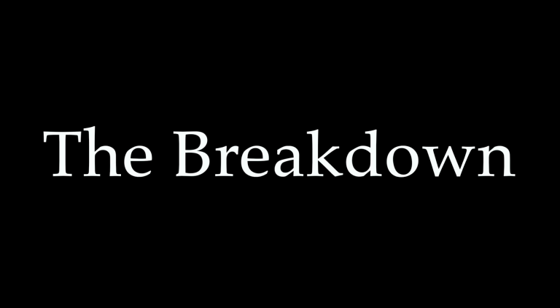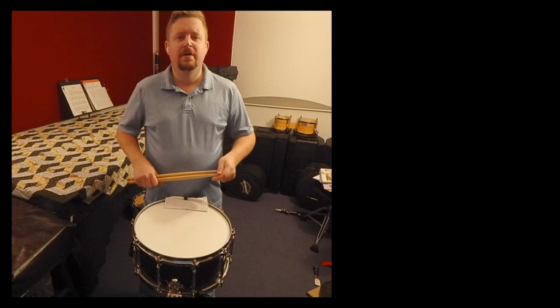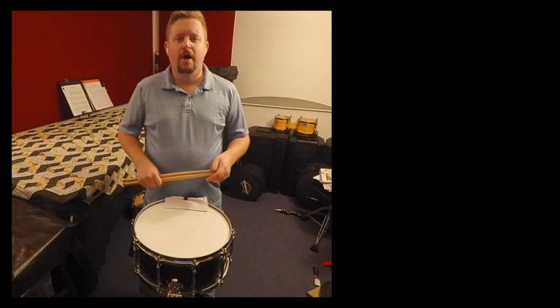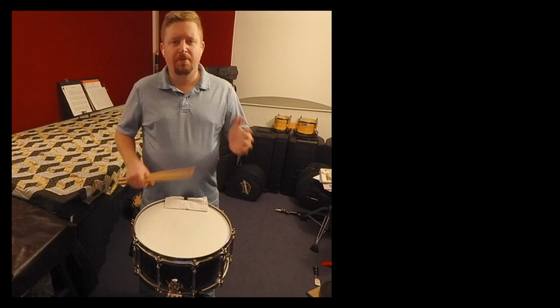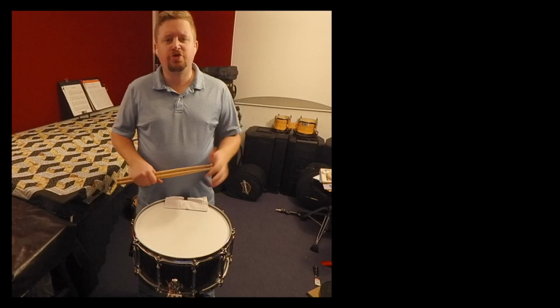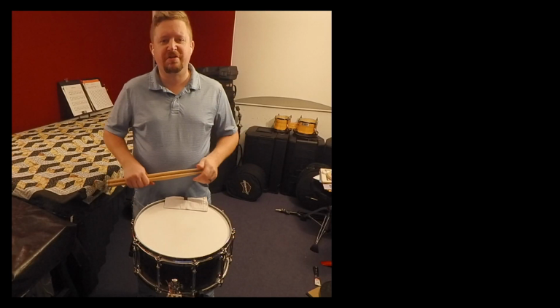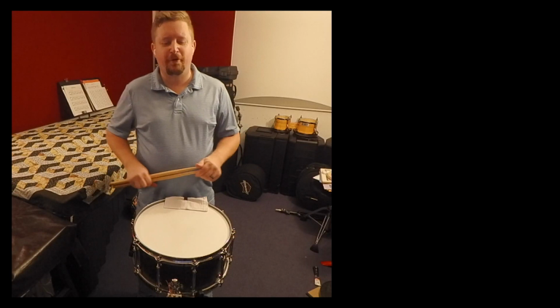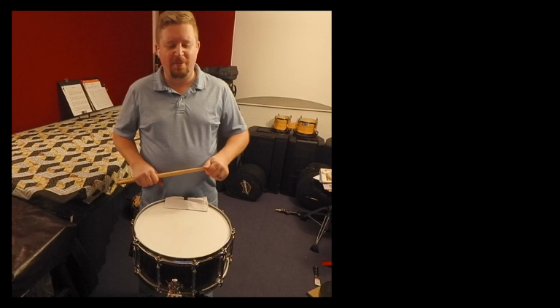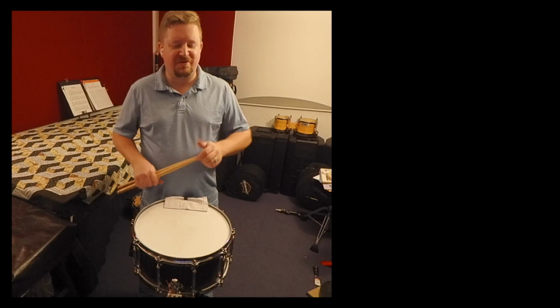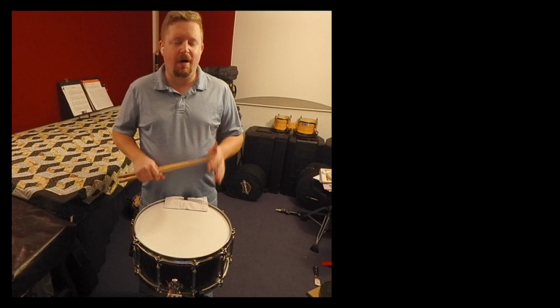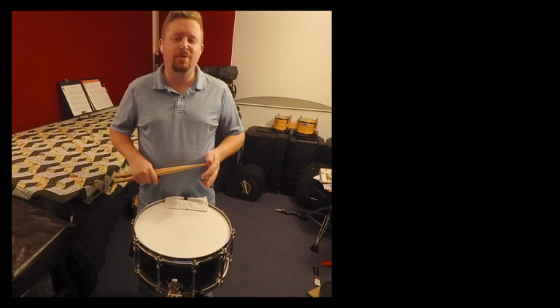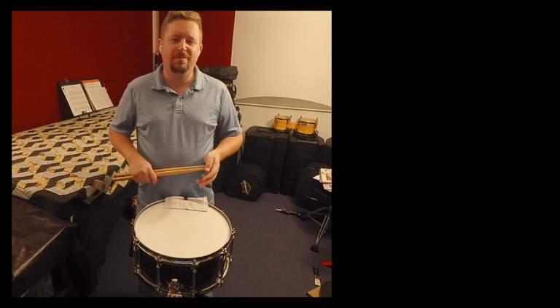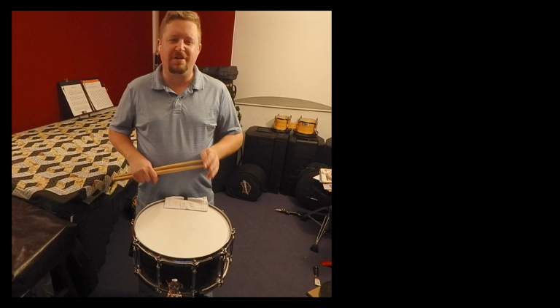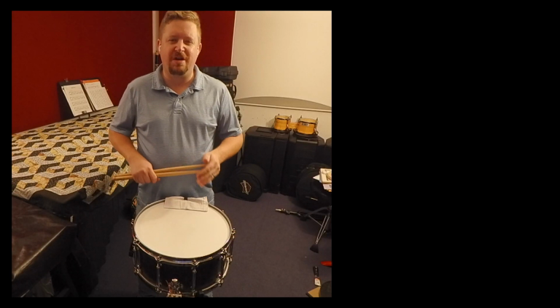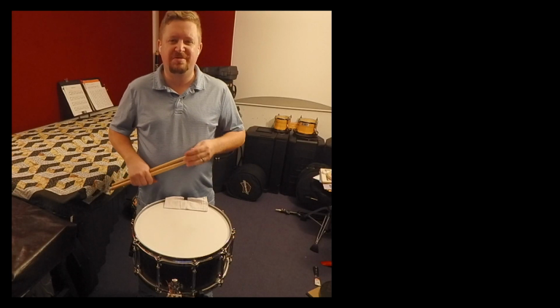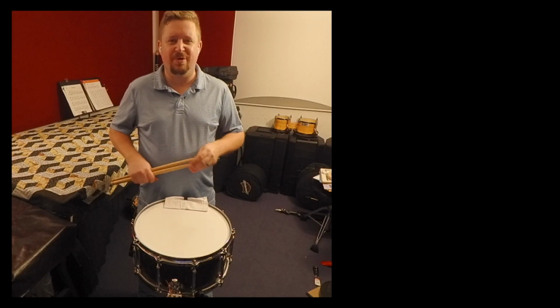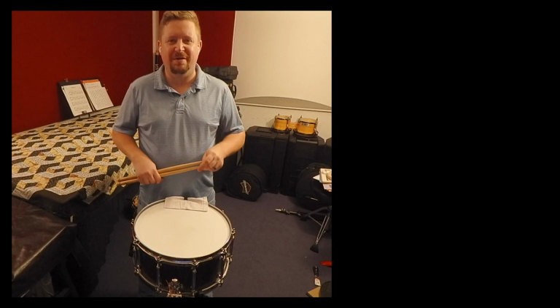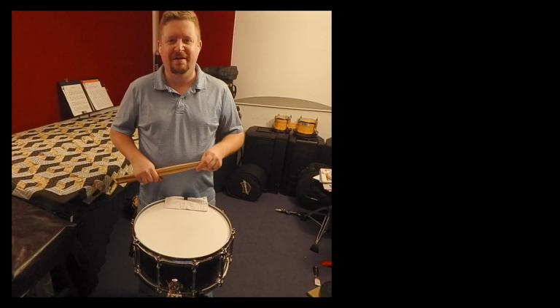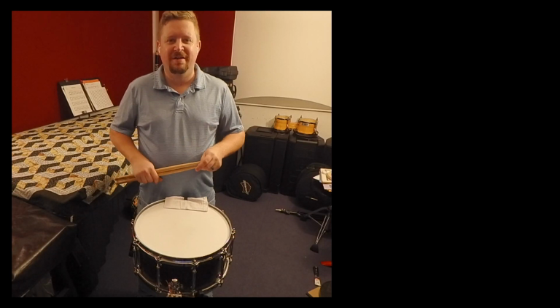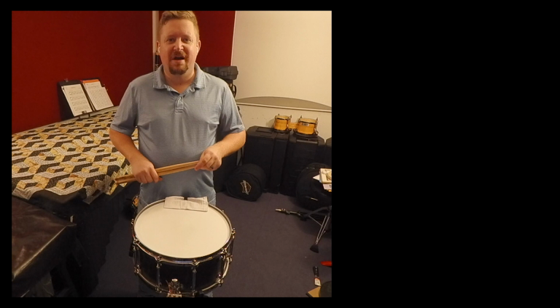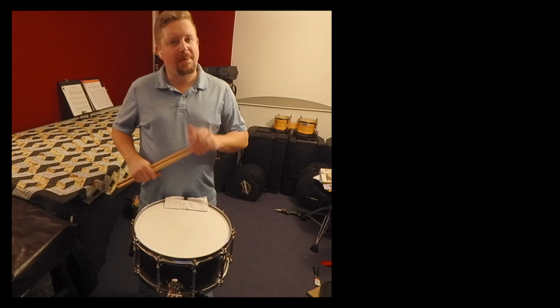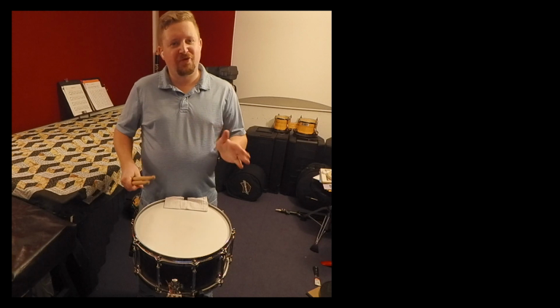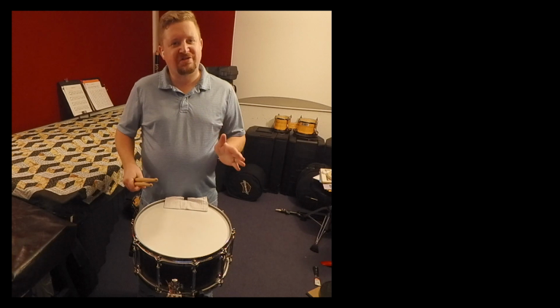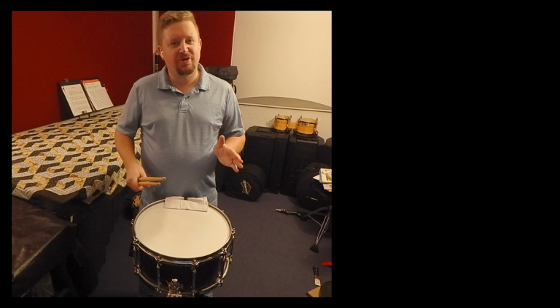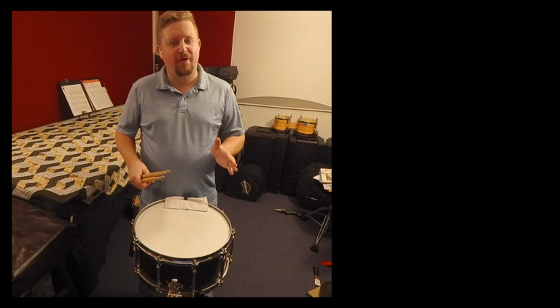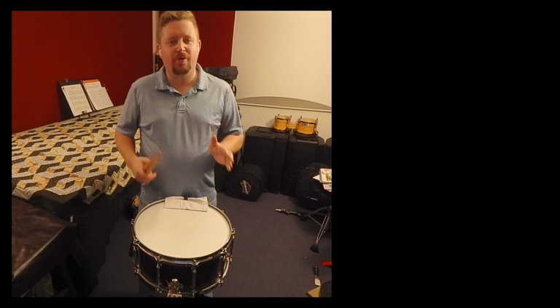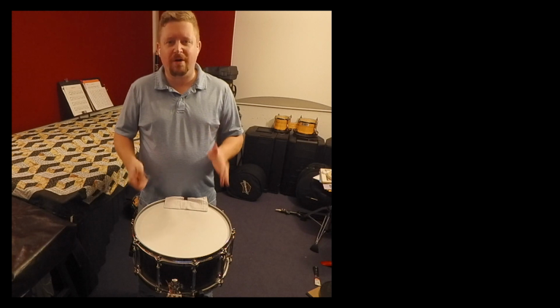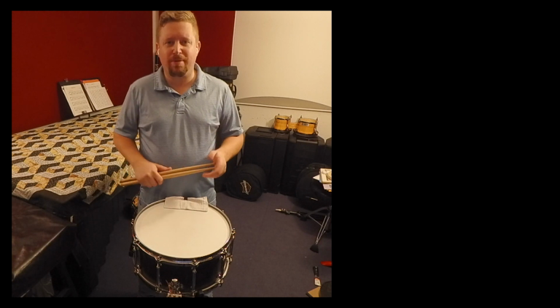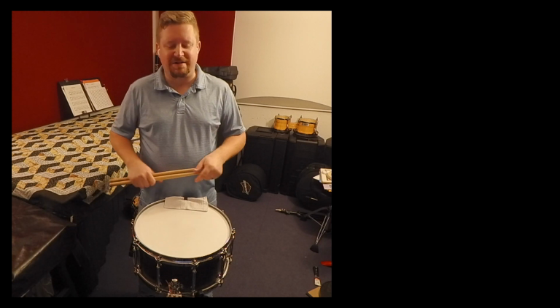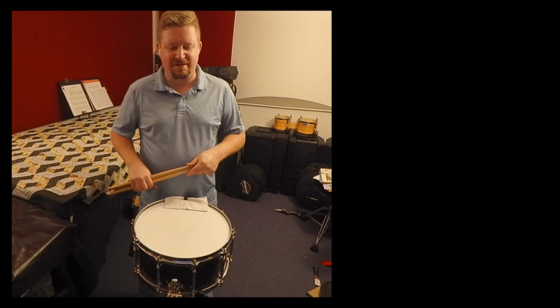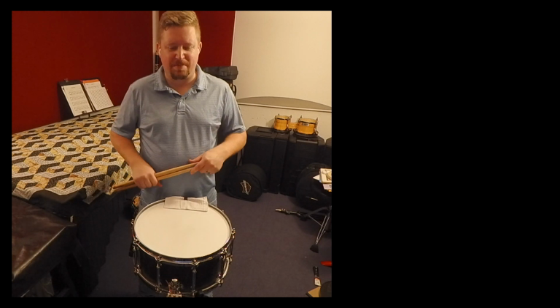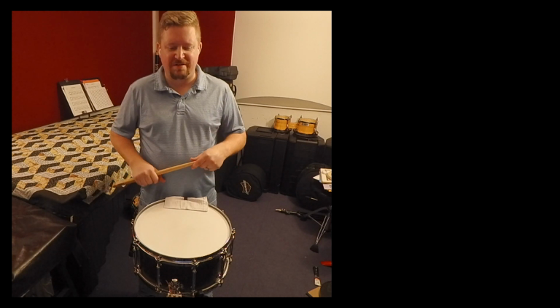I hope you enjoyed this performance of Onward by James Moore. A couple of things to look out for while you're practicing this piece.